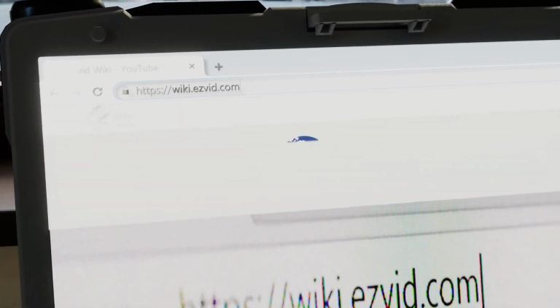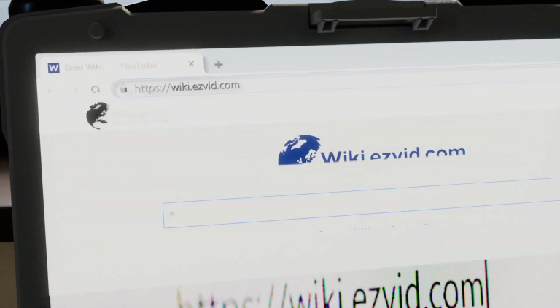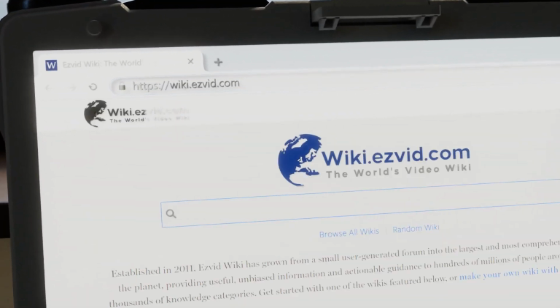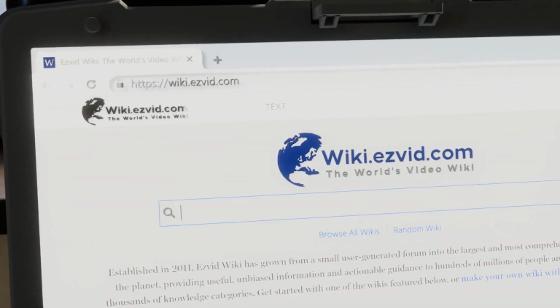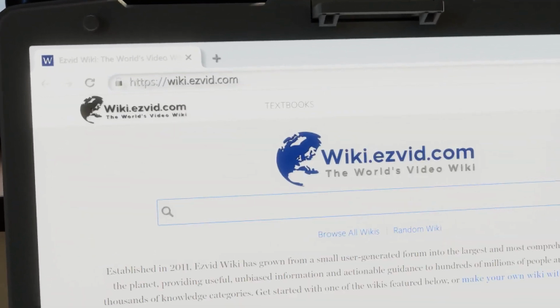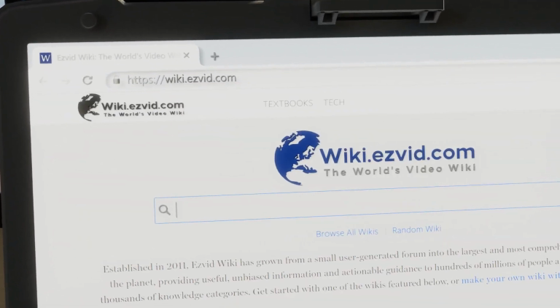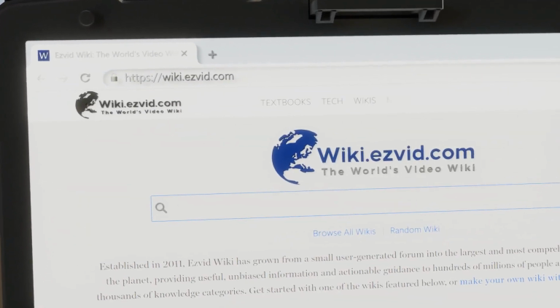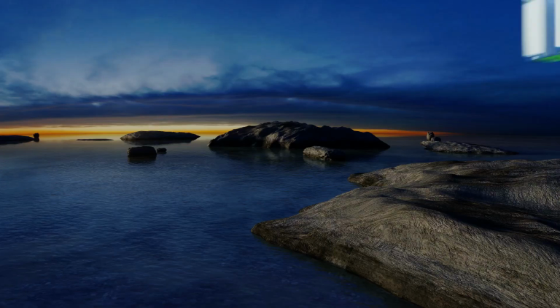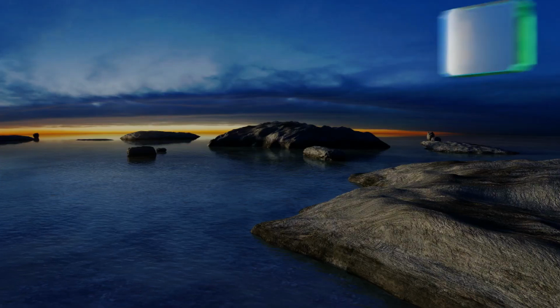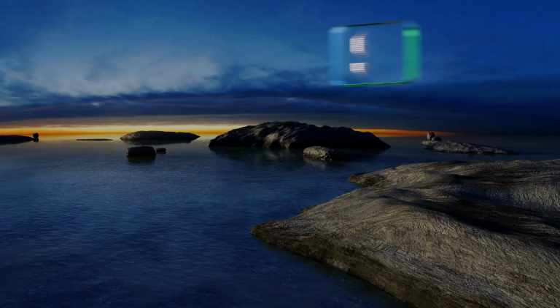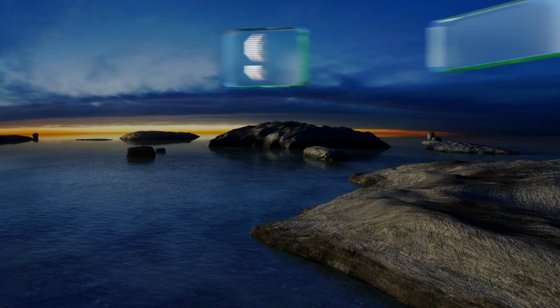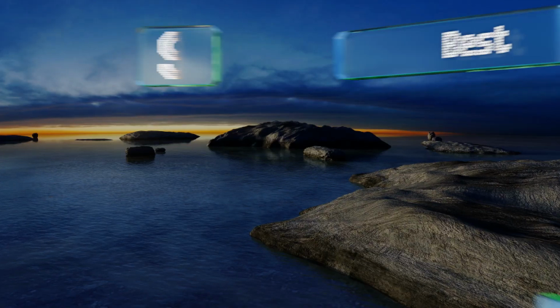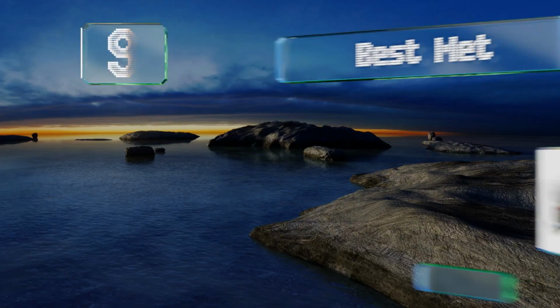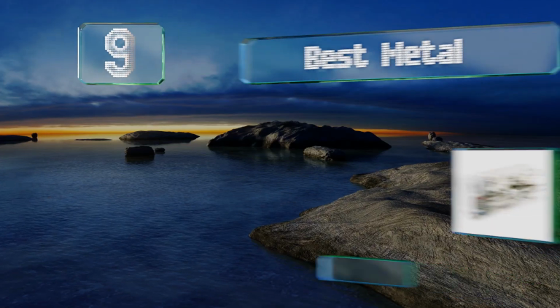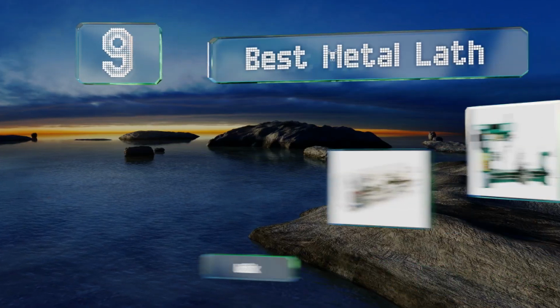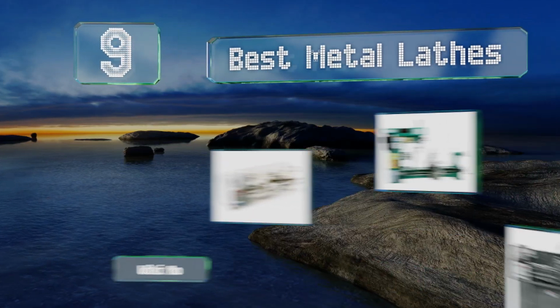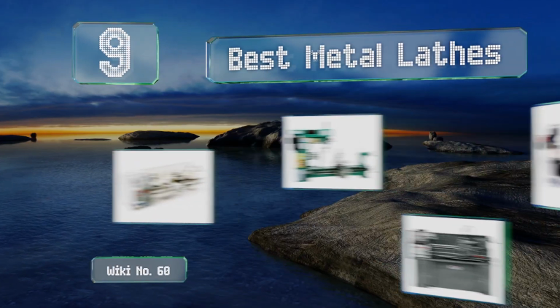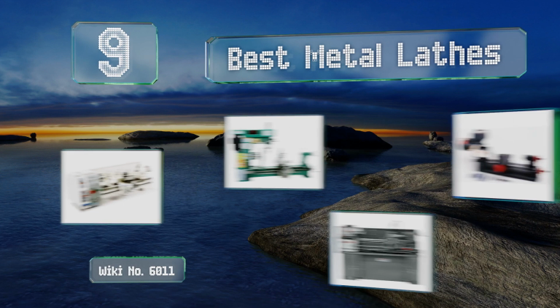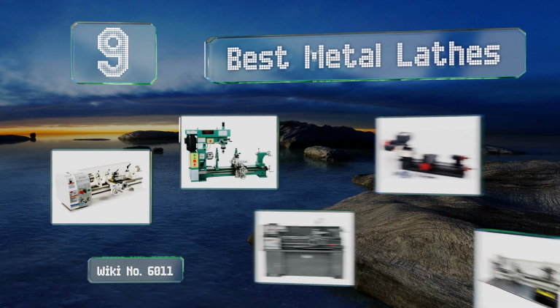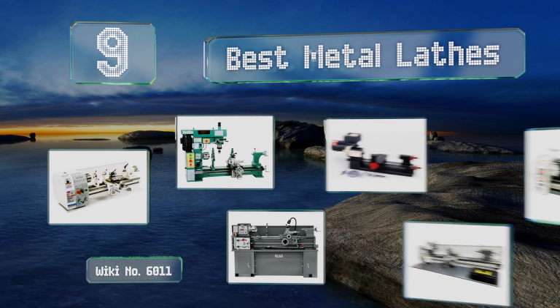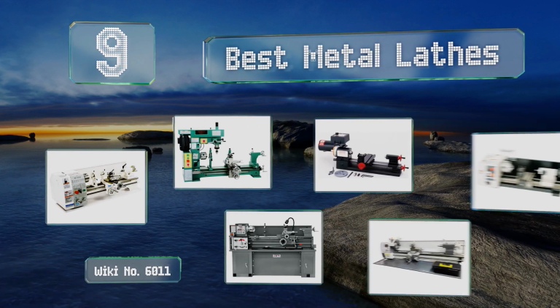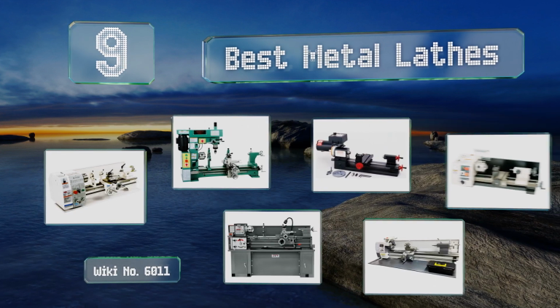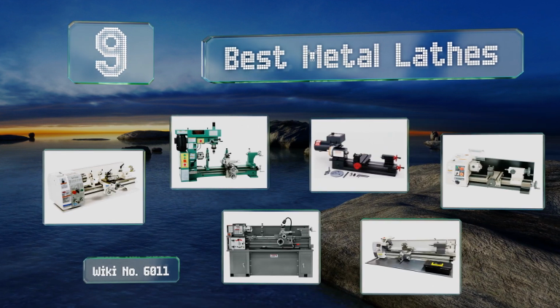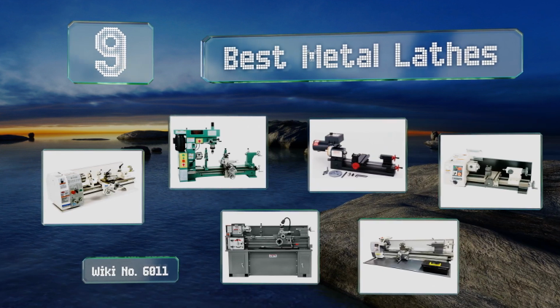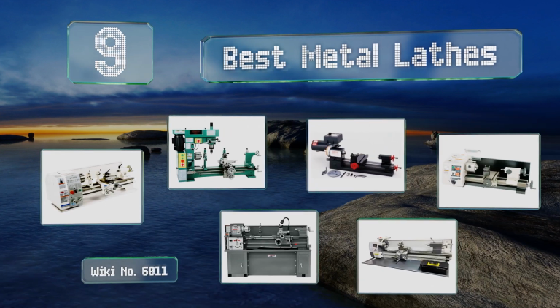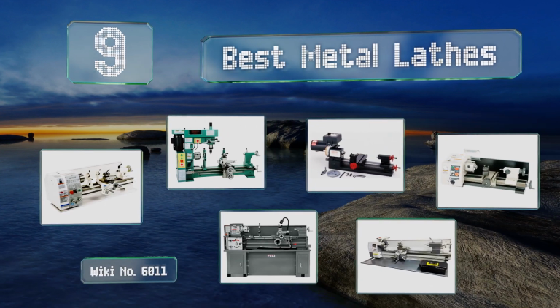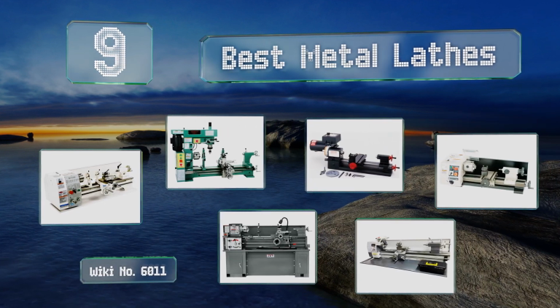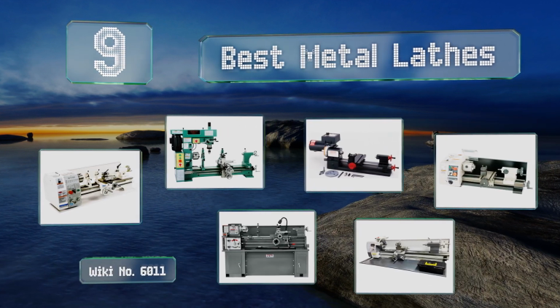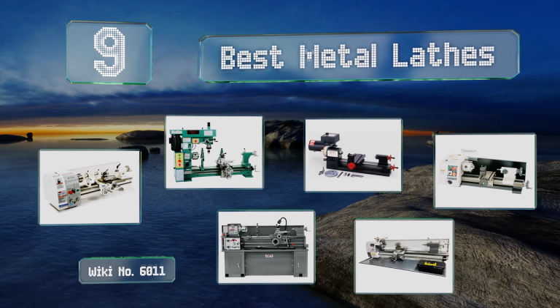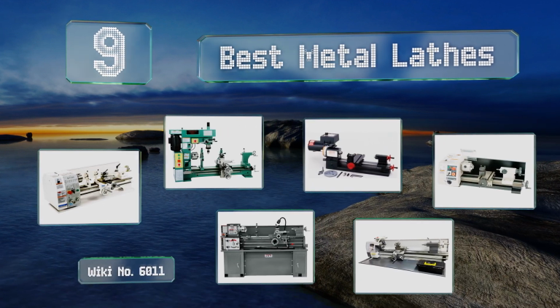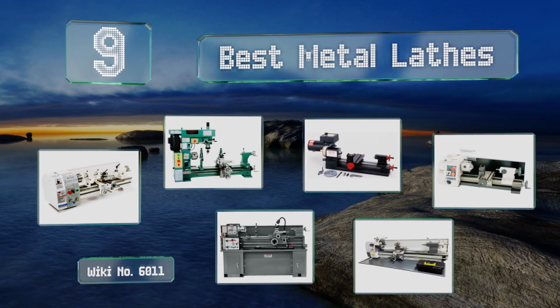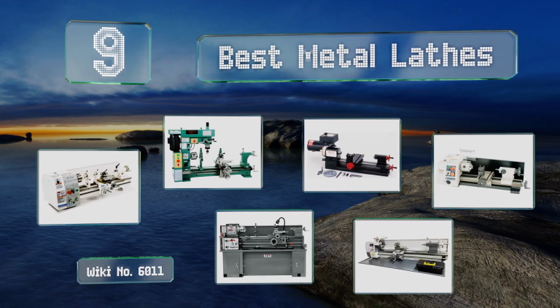EasyVid presents the nine best metal lathes. Let's get started with the list.